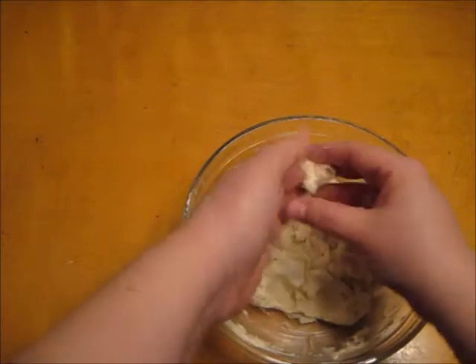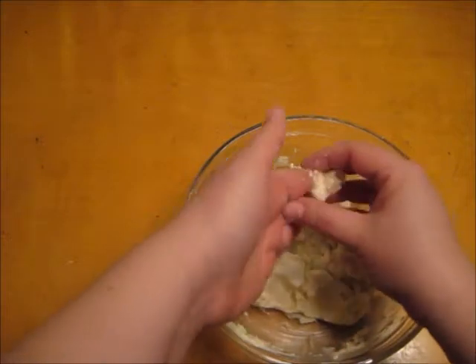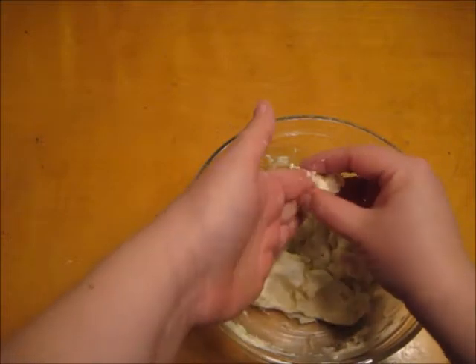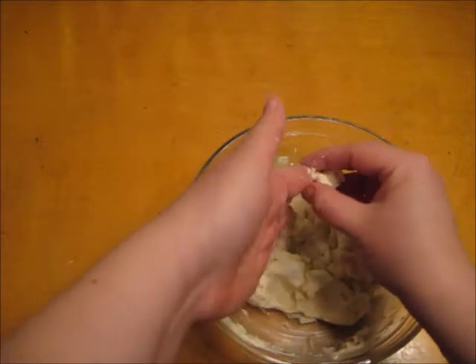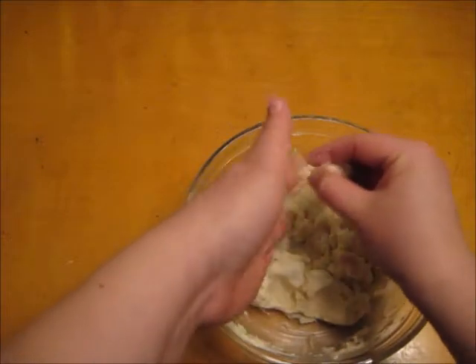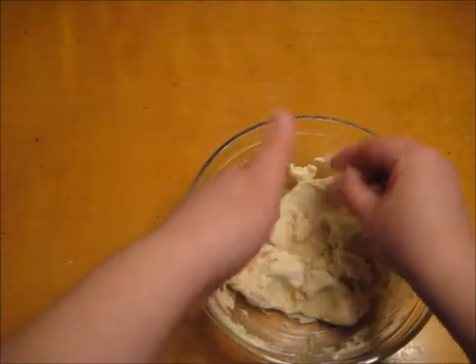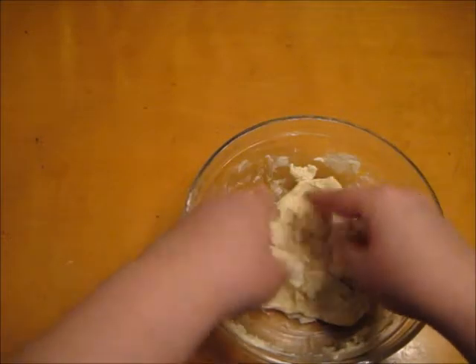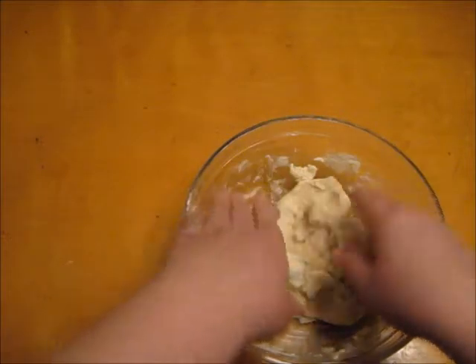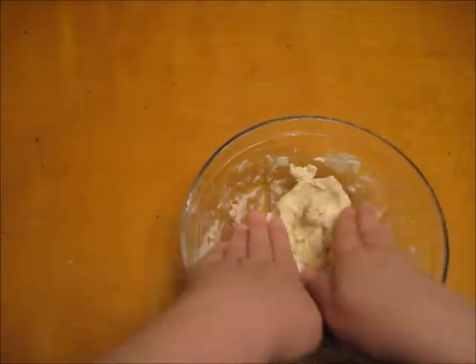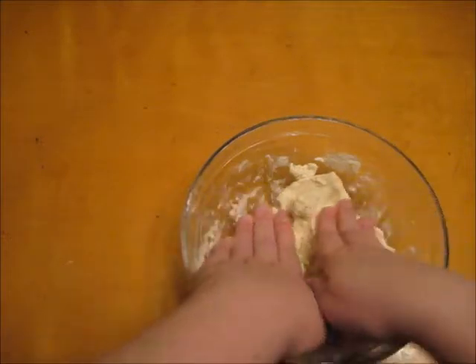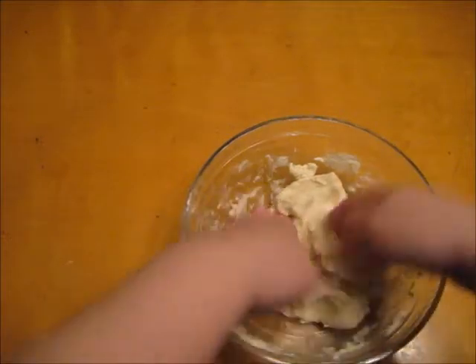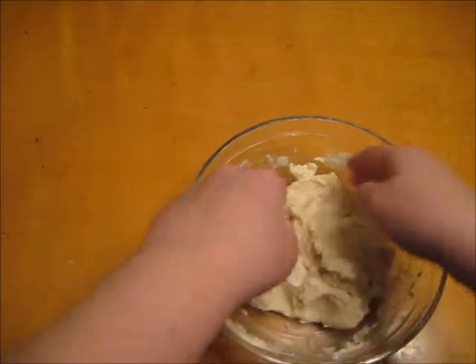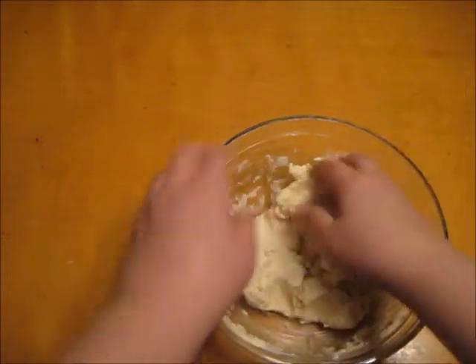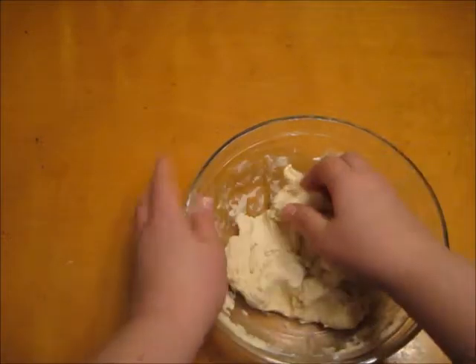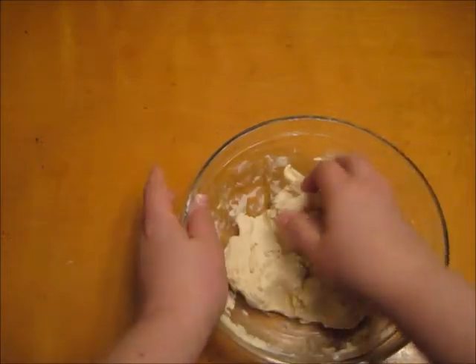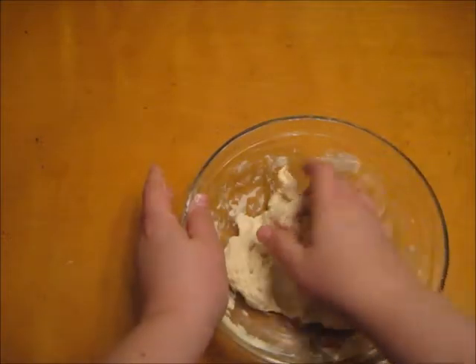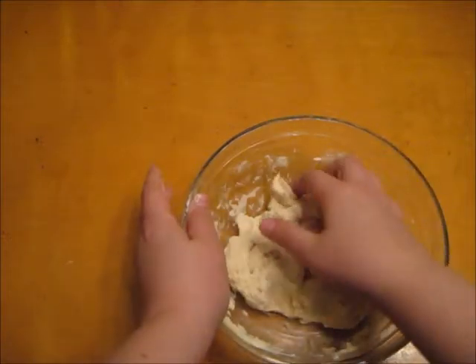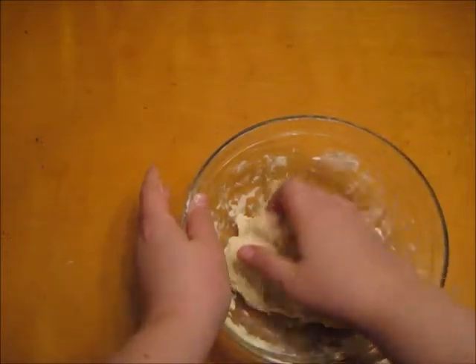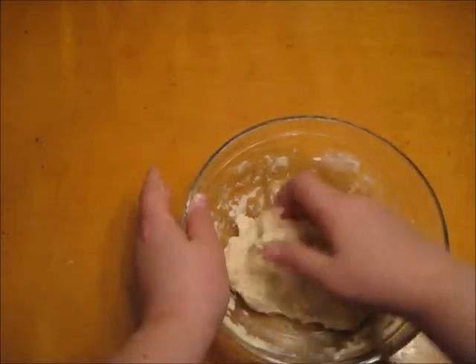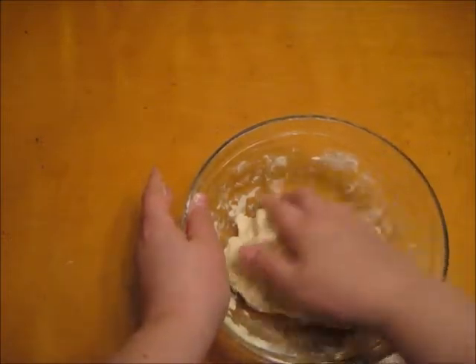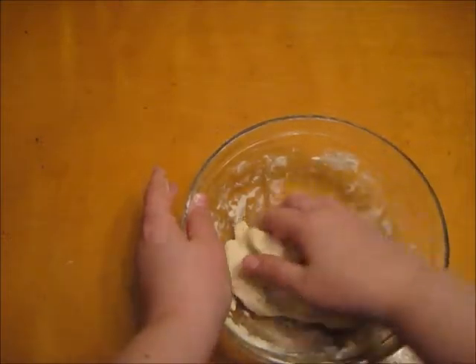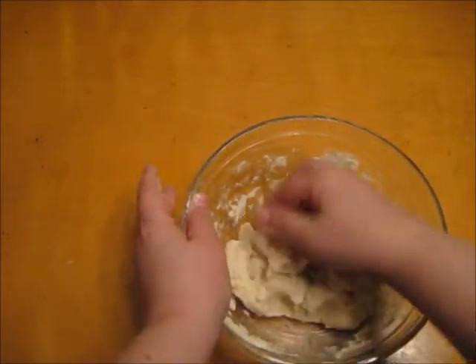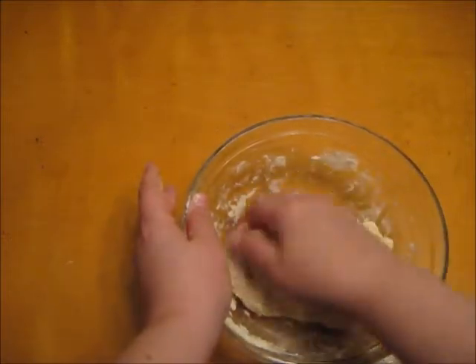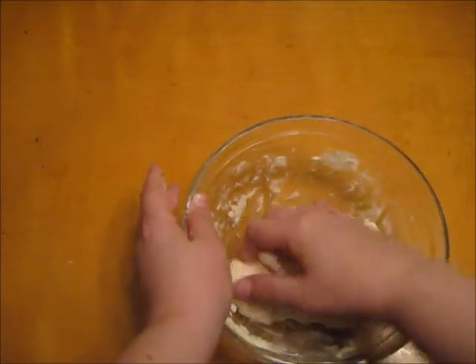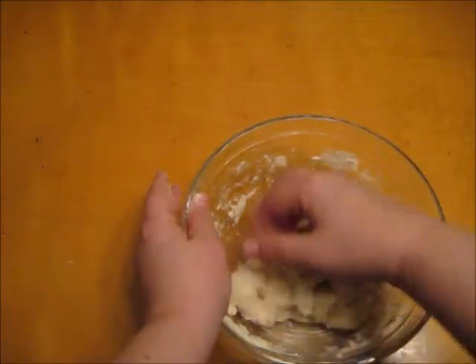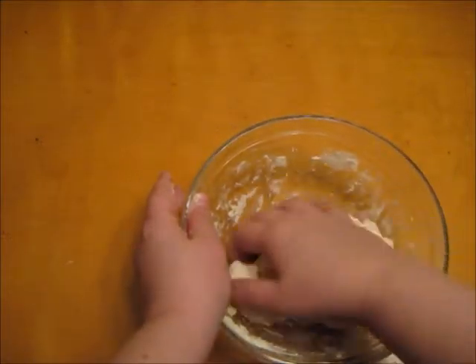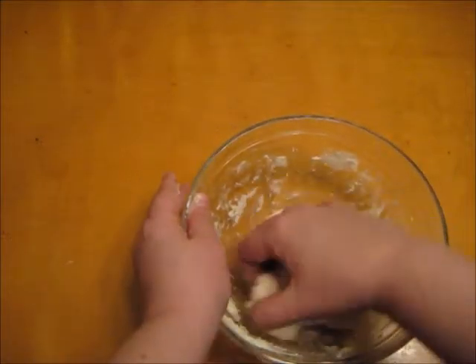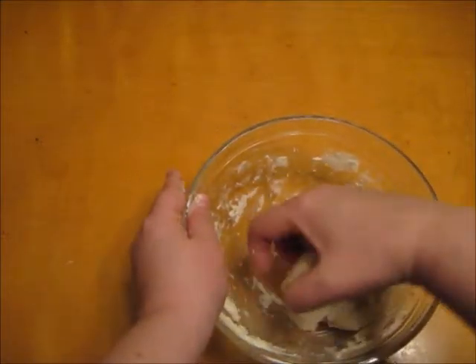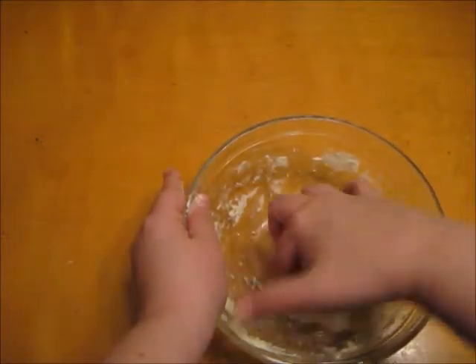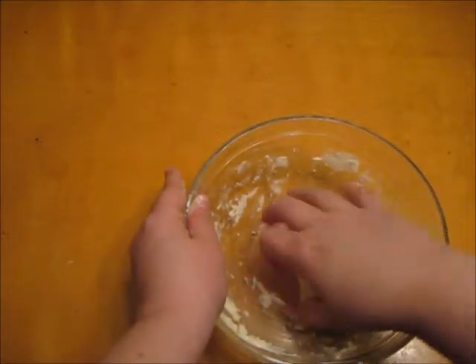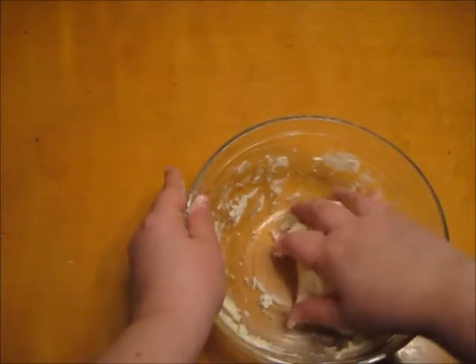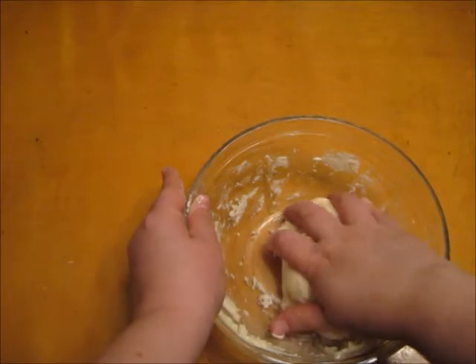When the dough becomes a good consistency, I'm going to go ahead and knead it with my hands so it's all combined together.